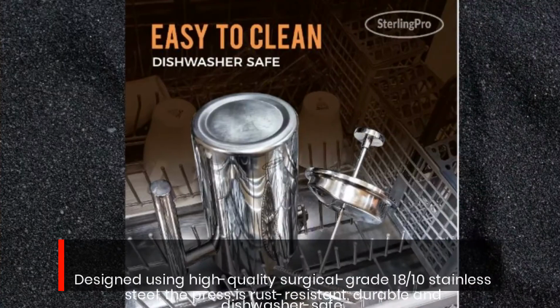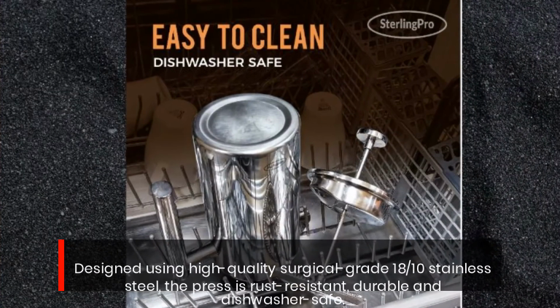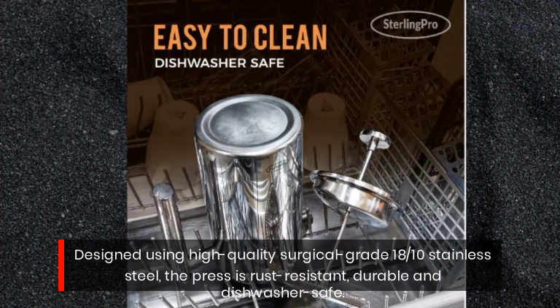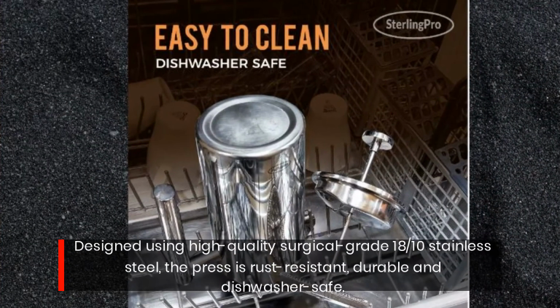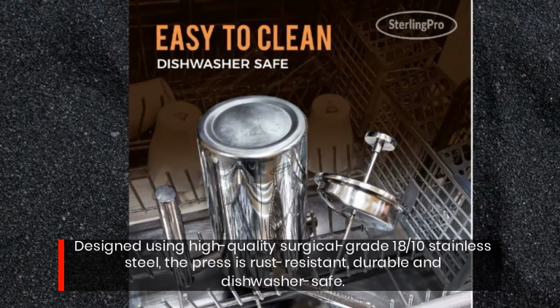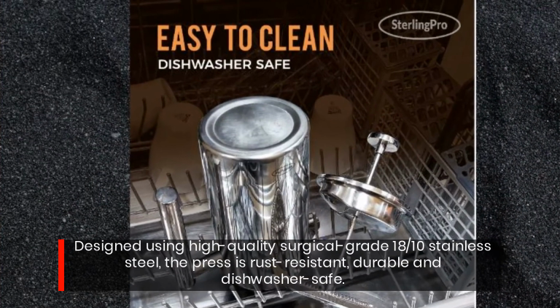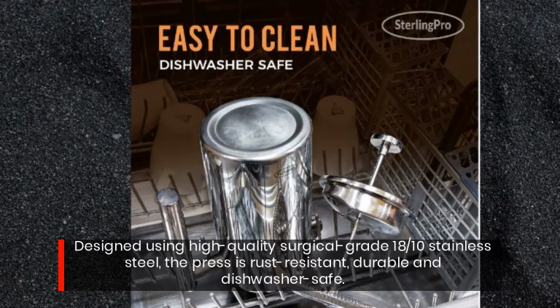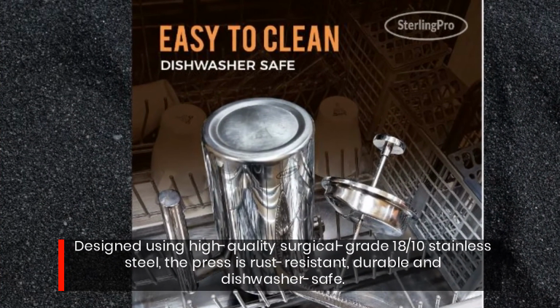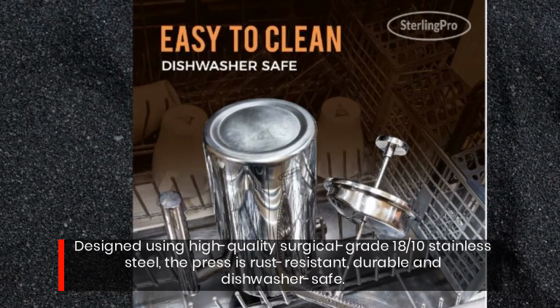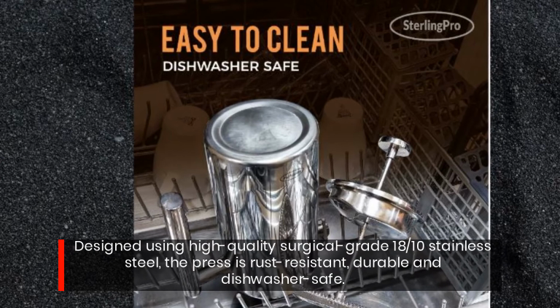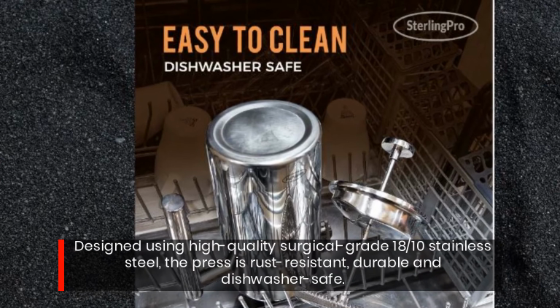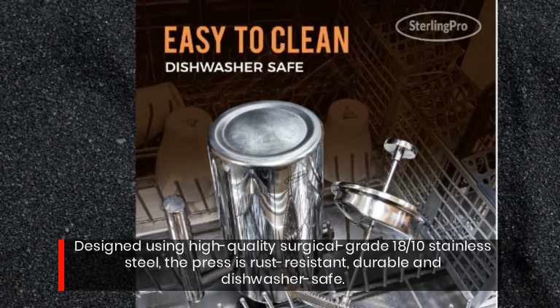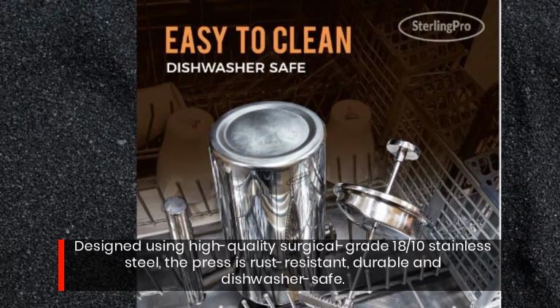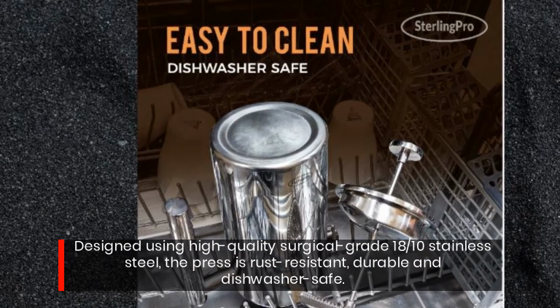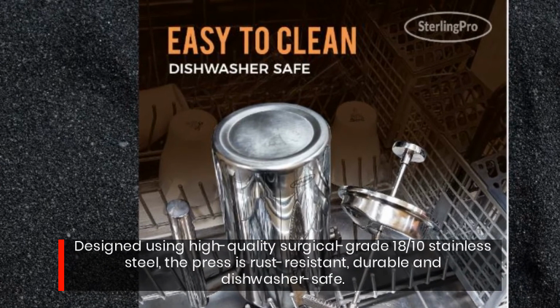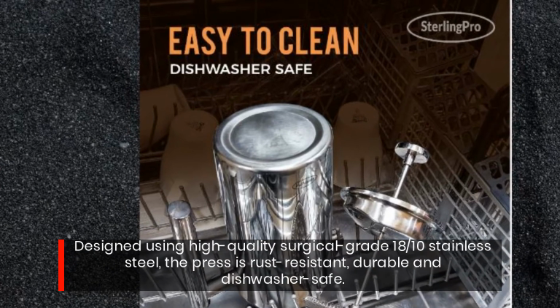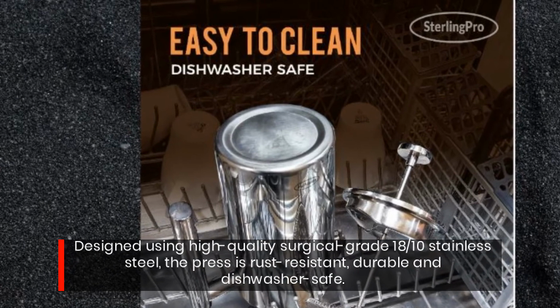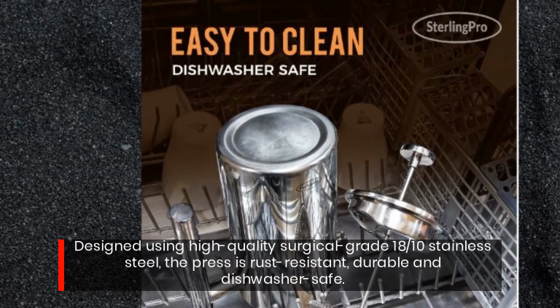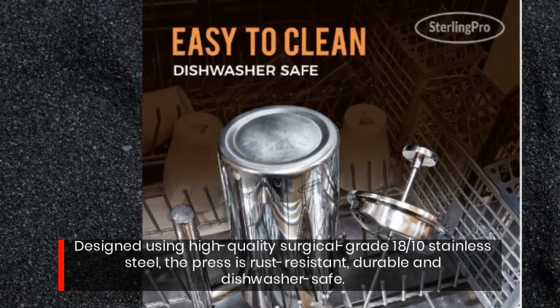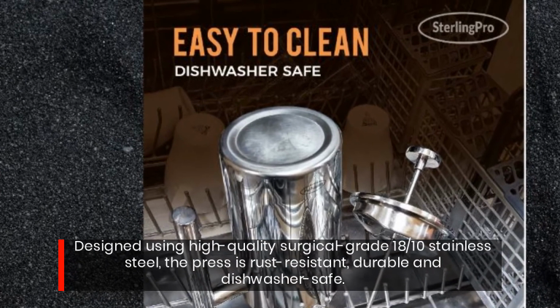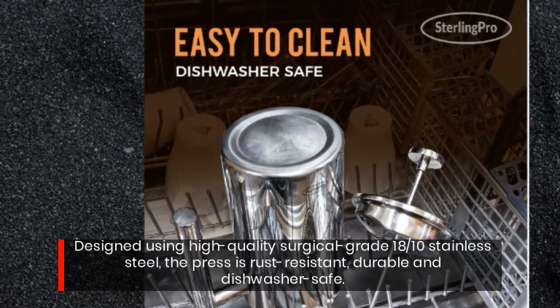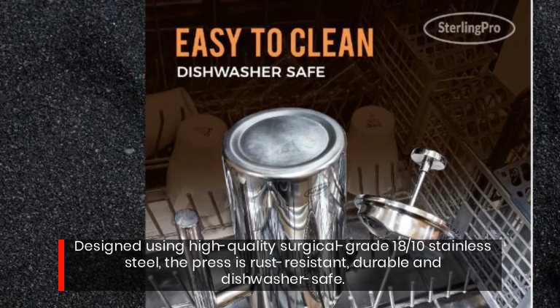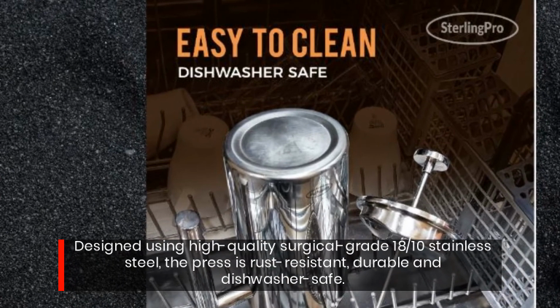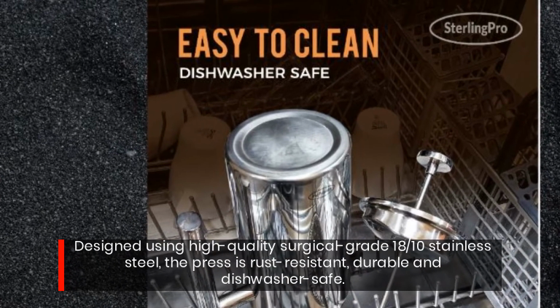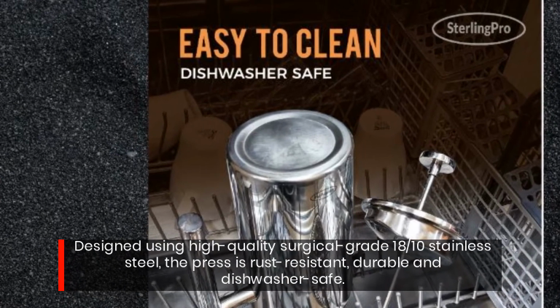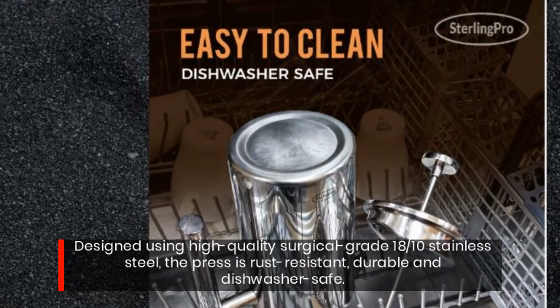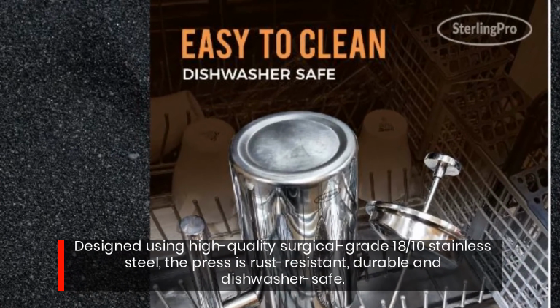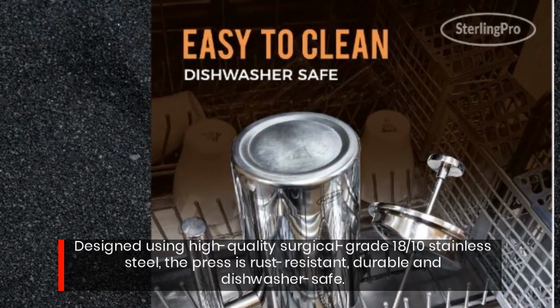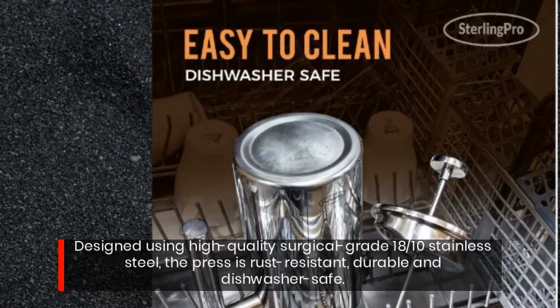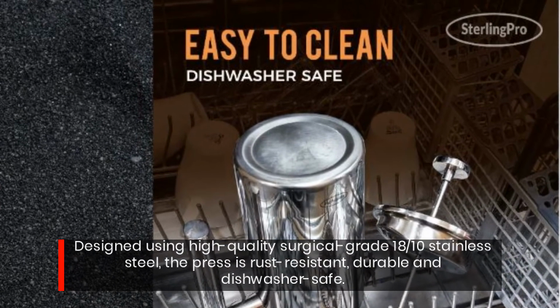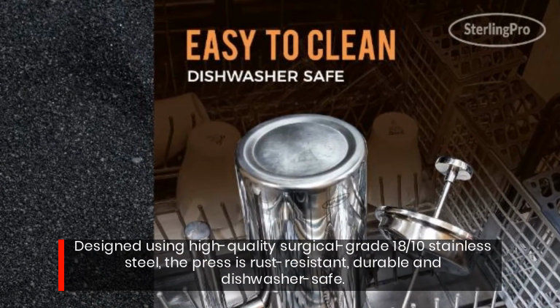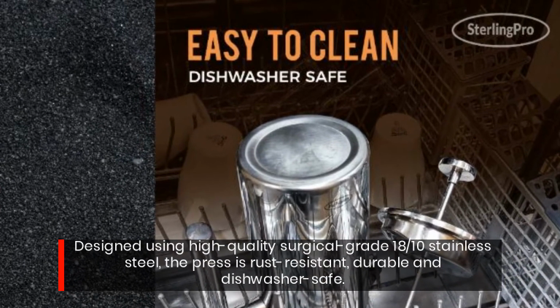Designed using high-quality surgical grade 18-10 stainless steel, the press is rust-resistant, durable, and dishwasher-safe.